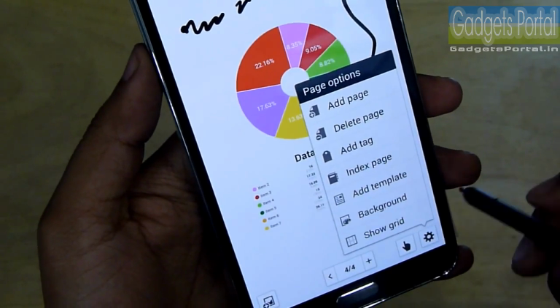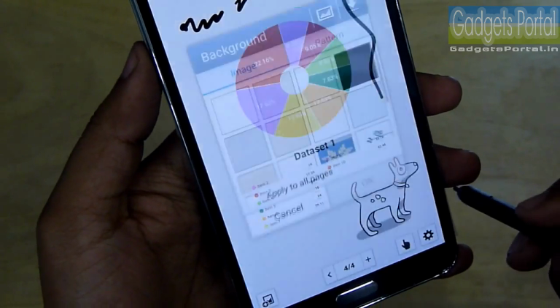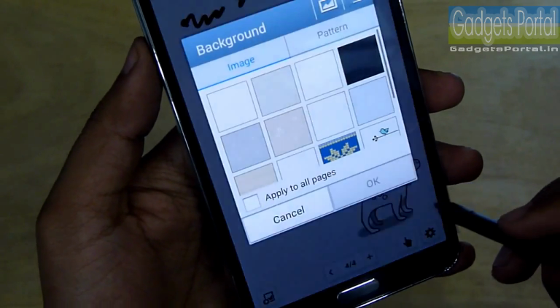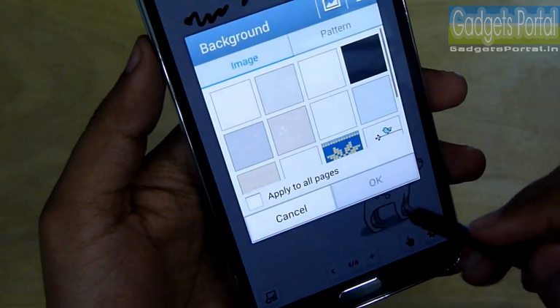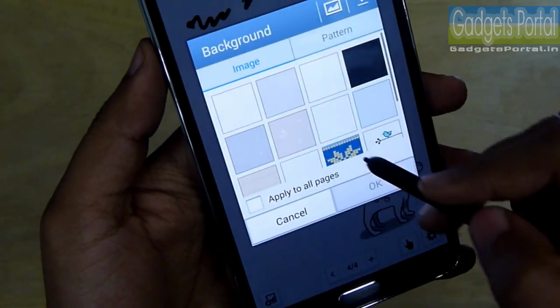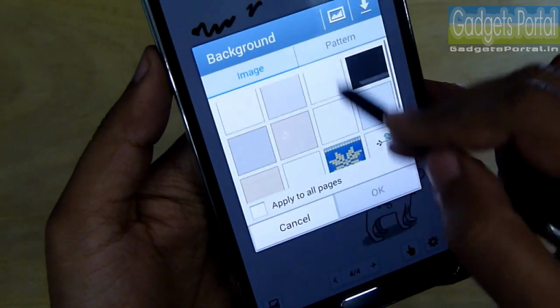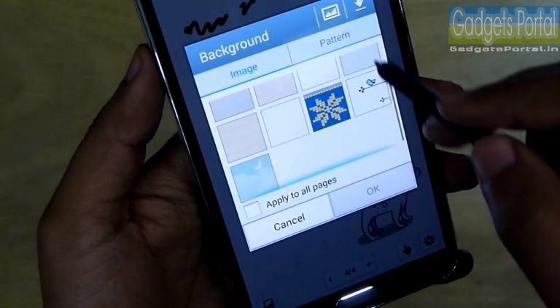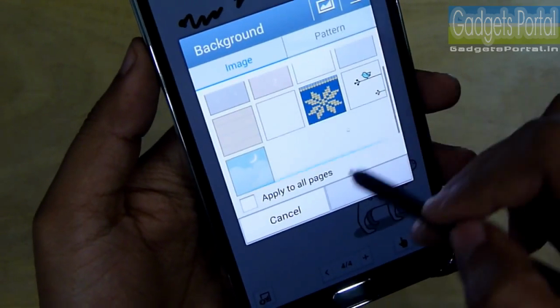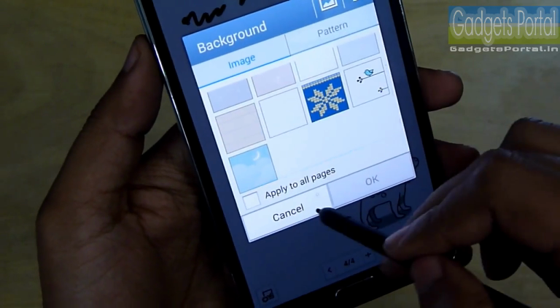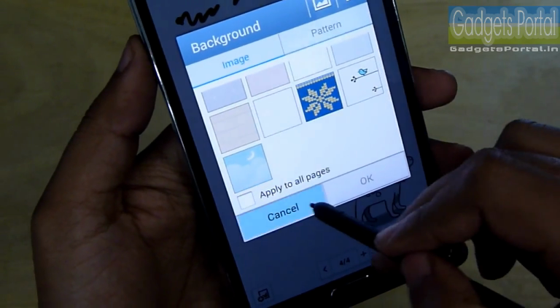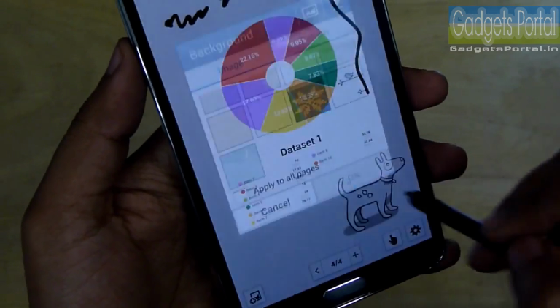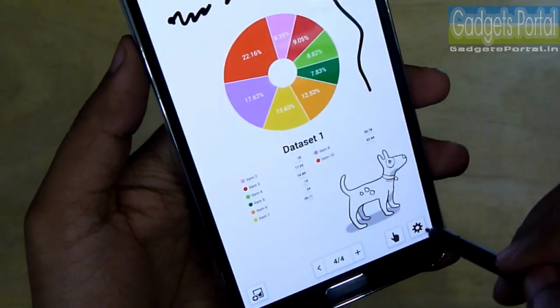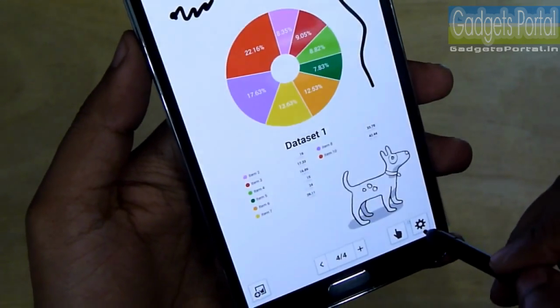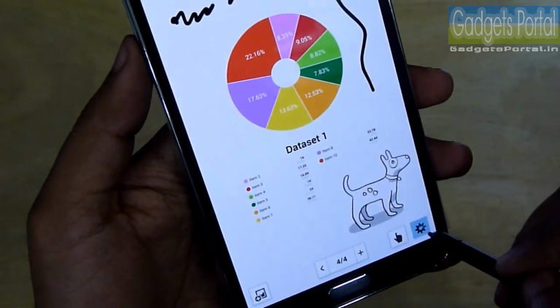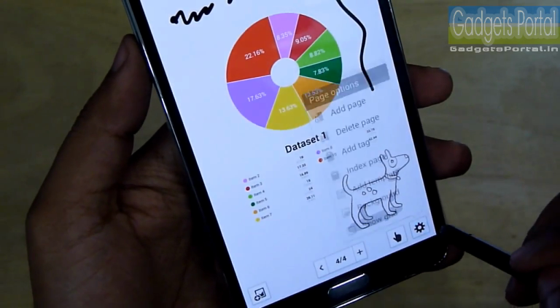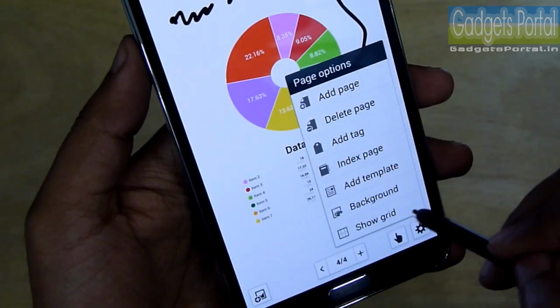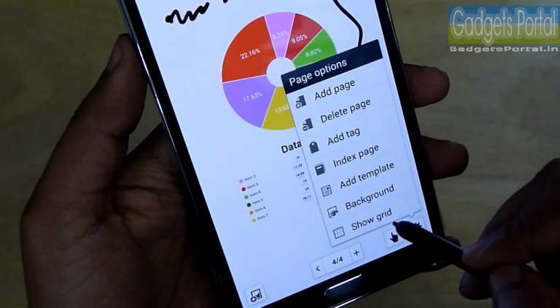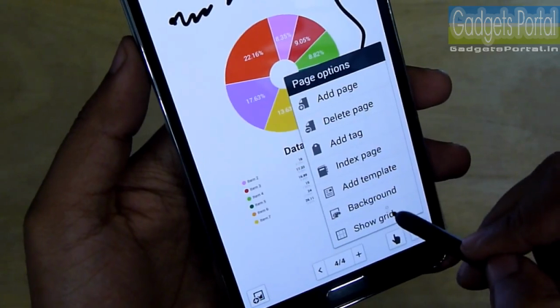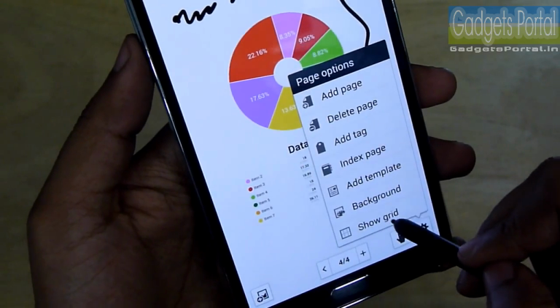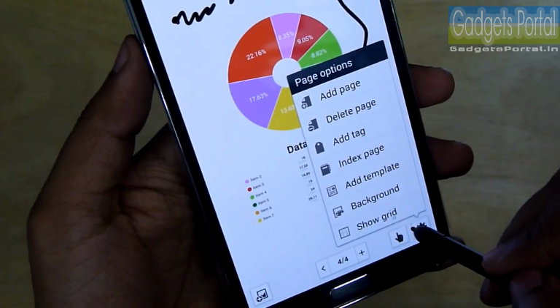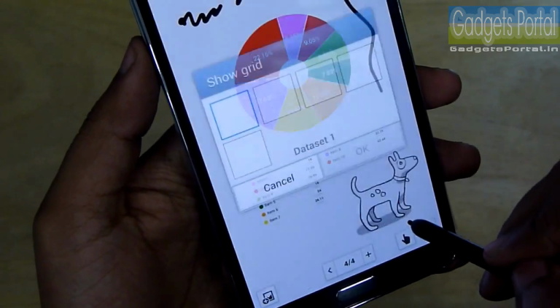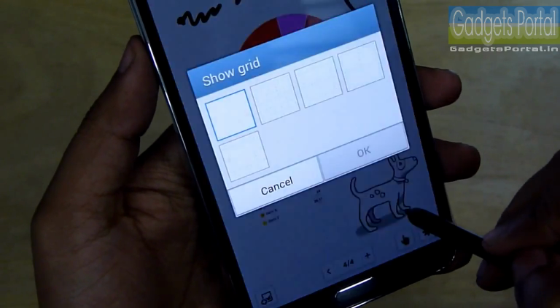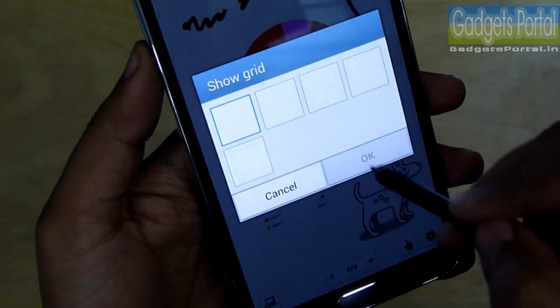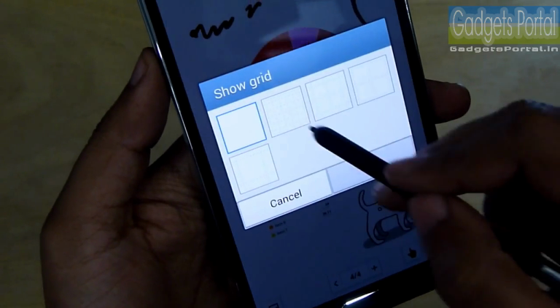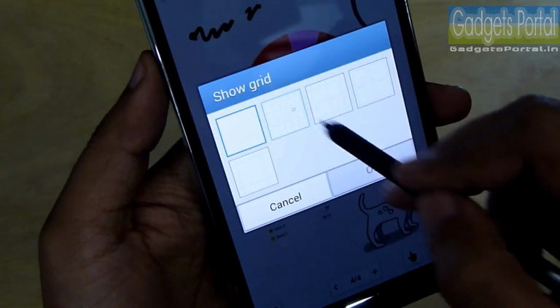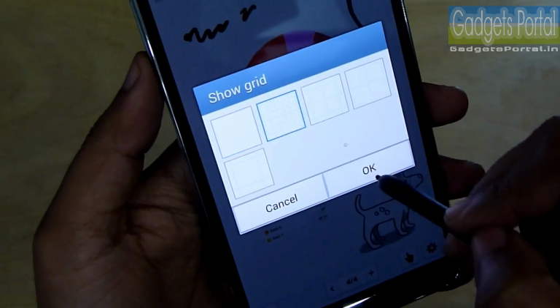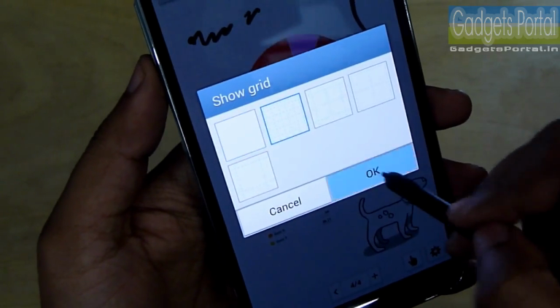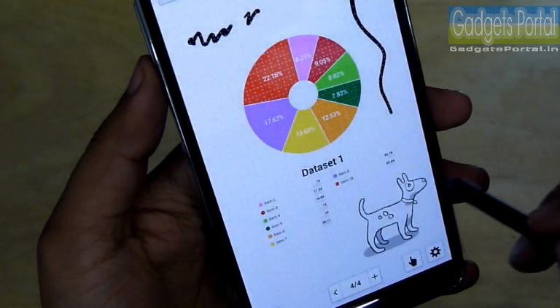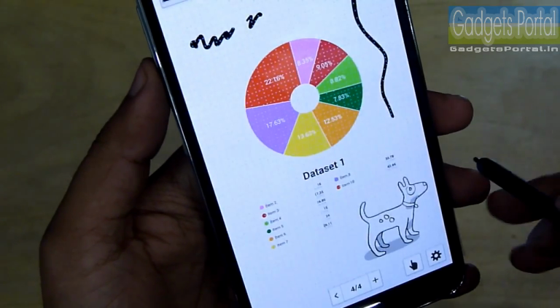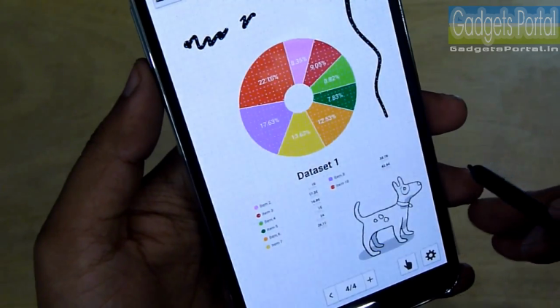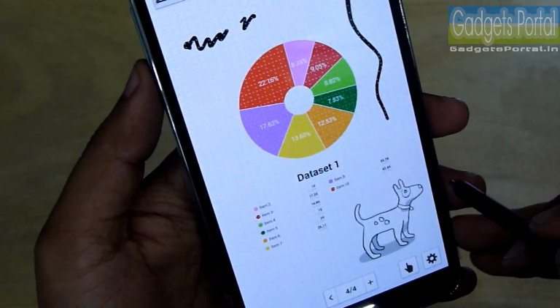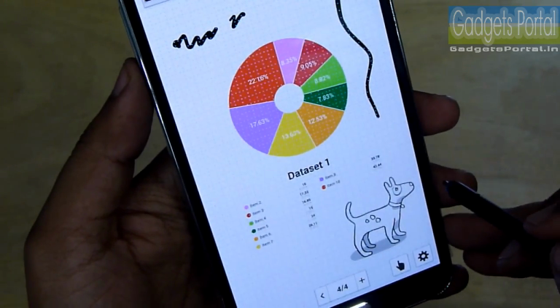You can also change the background and enable a grid on the S Note for your convenience.